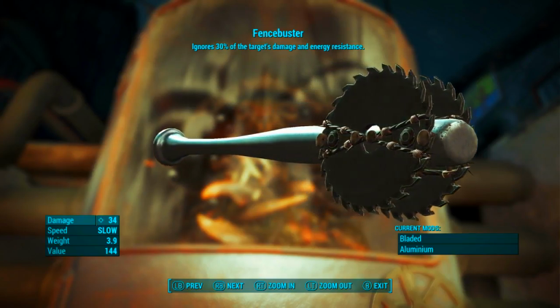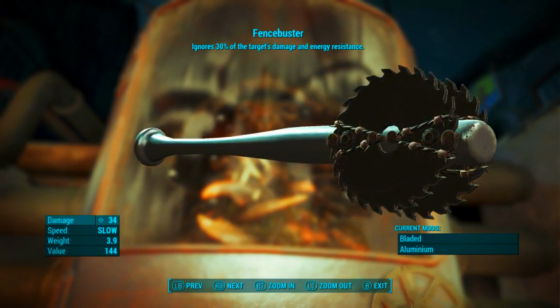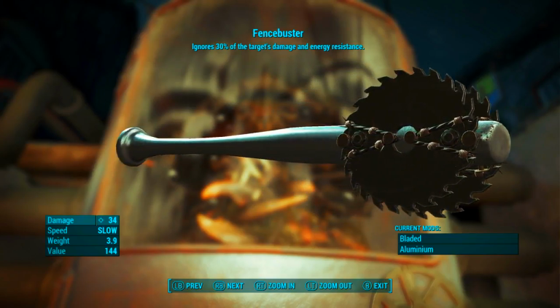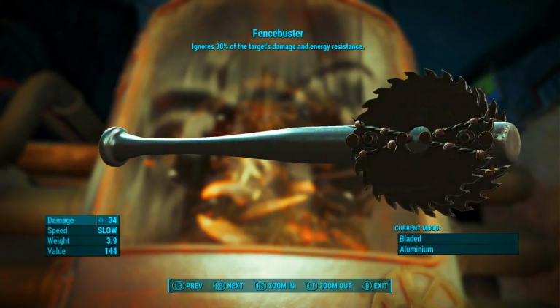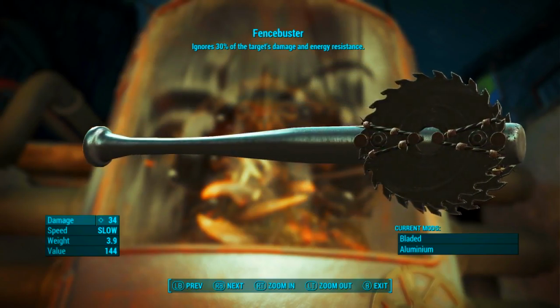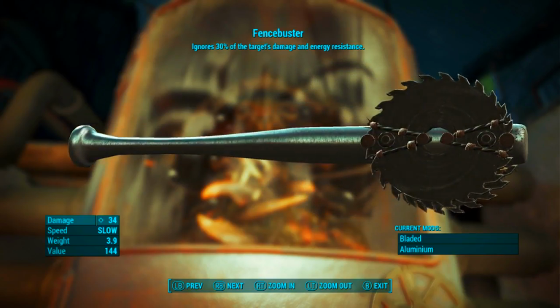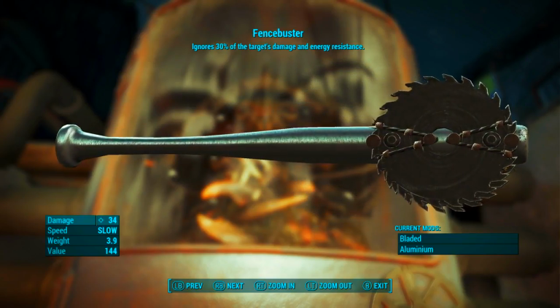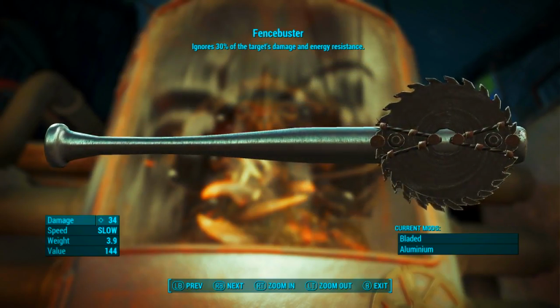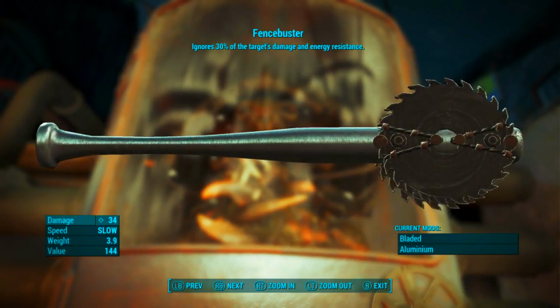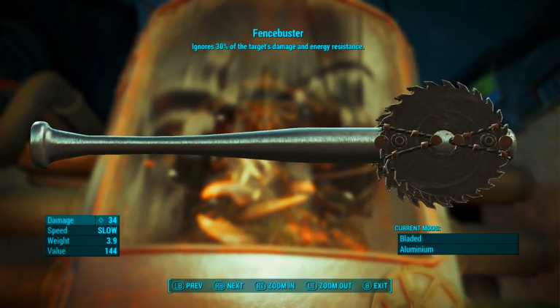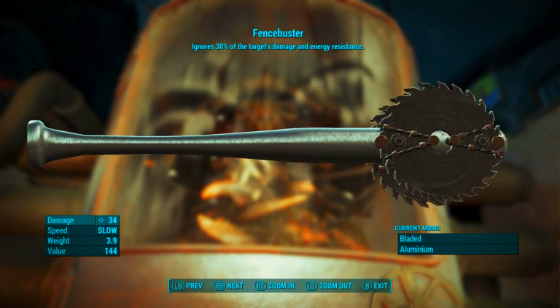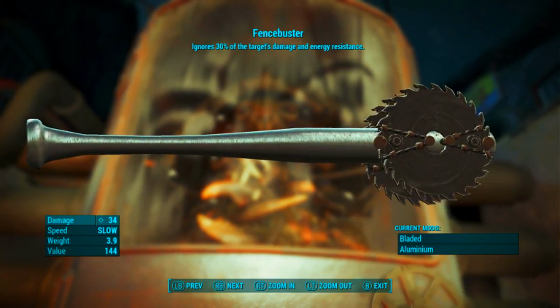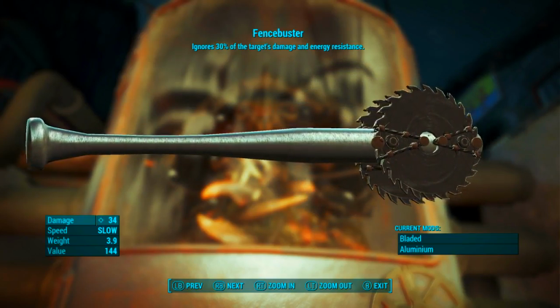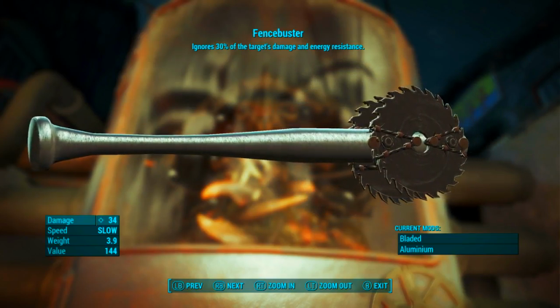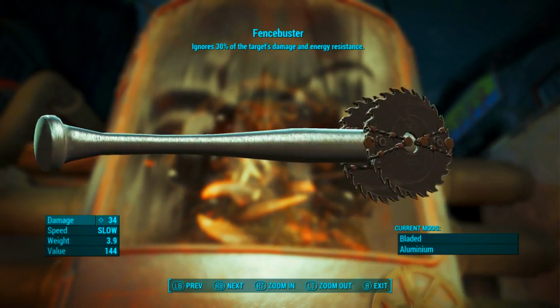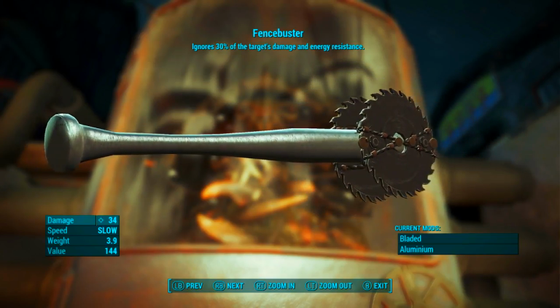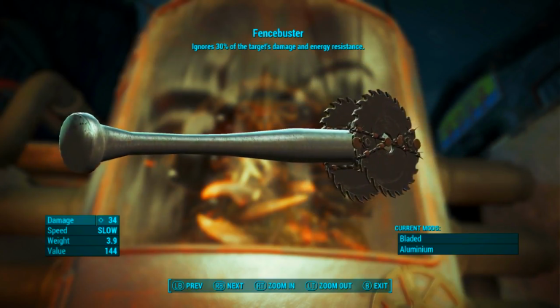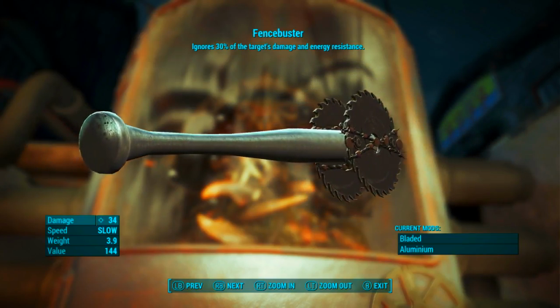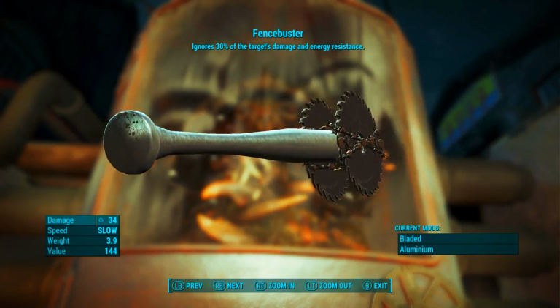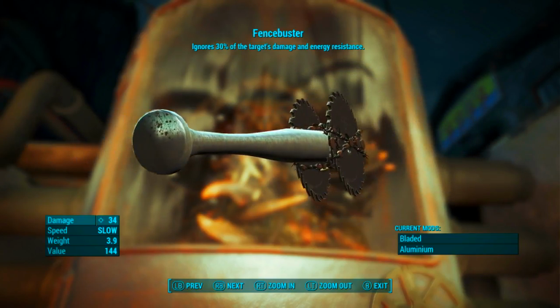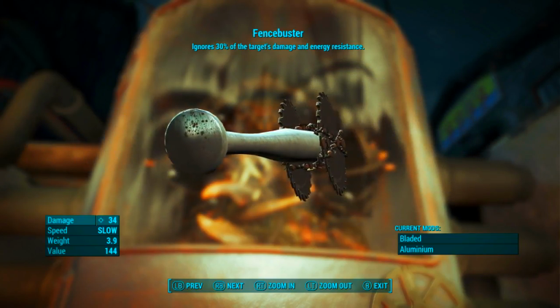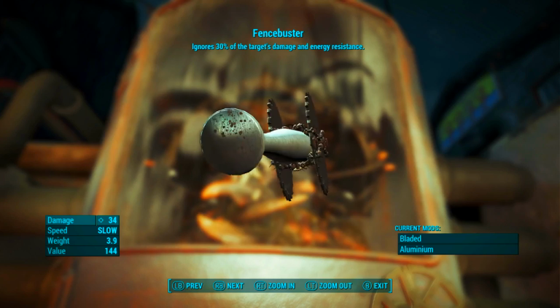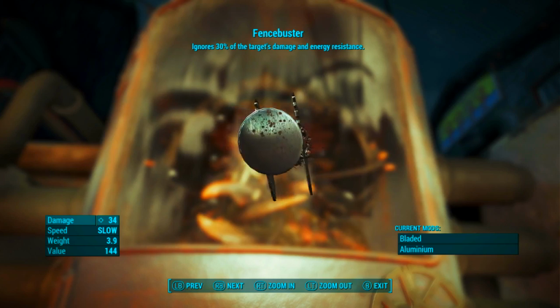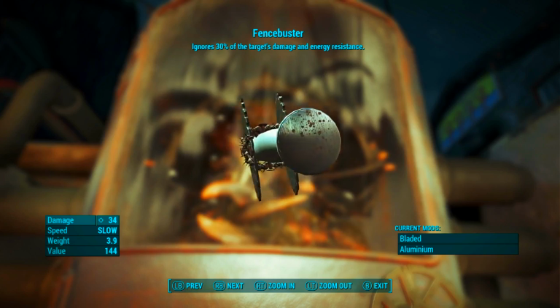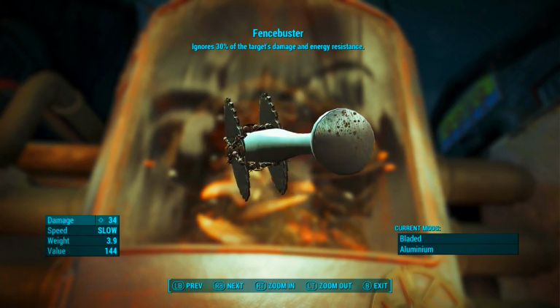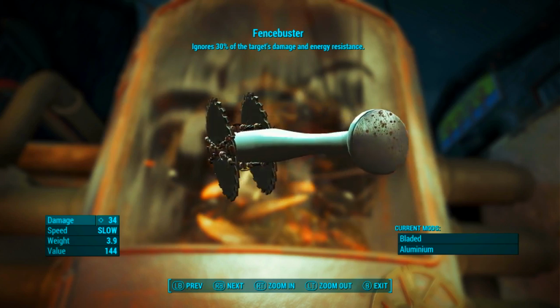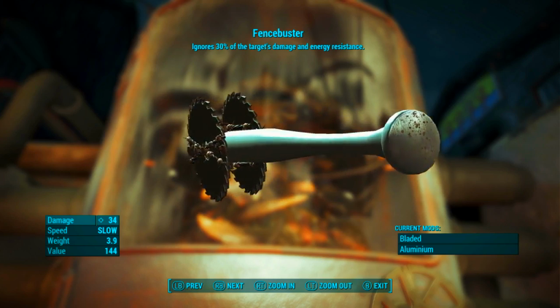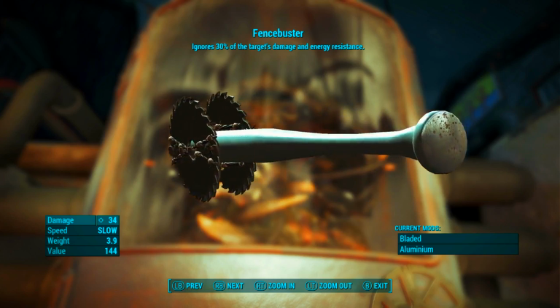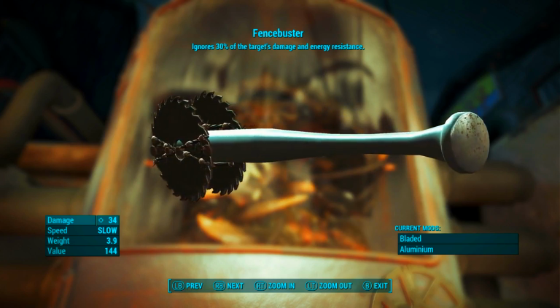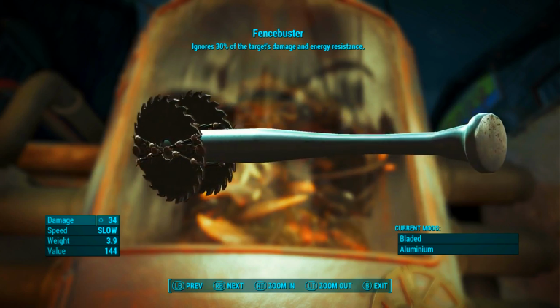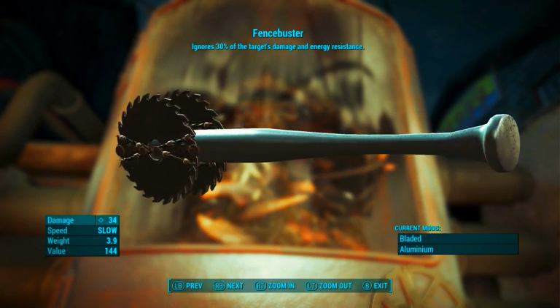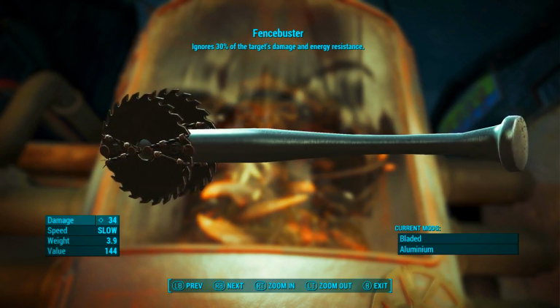As we can see up at the top there, Fence Buster ignores 30% of the target's damage and energy resistance — interesting.